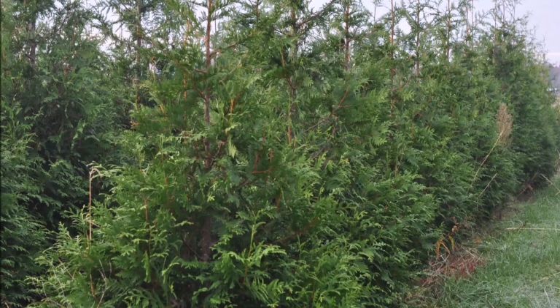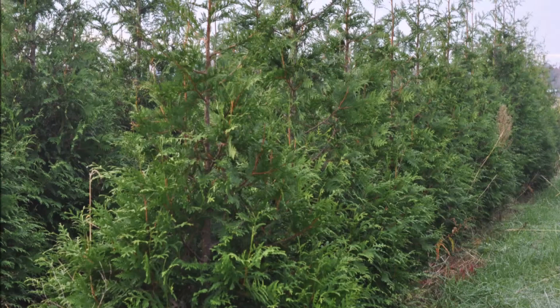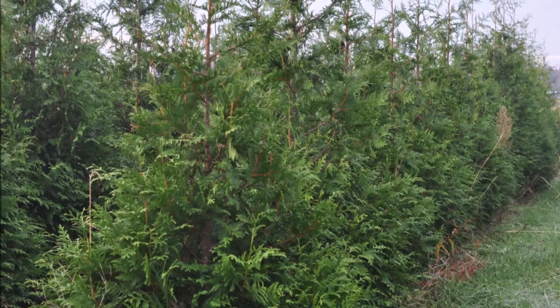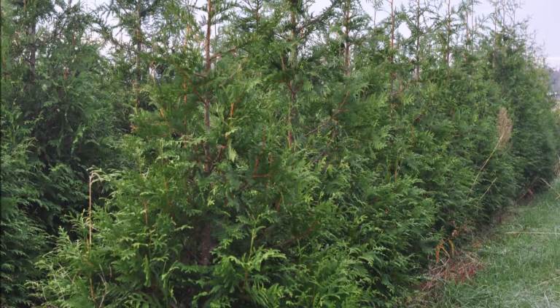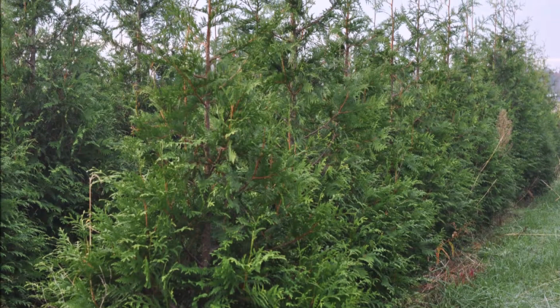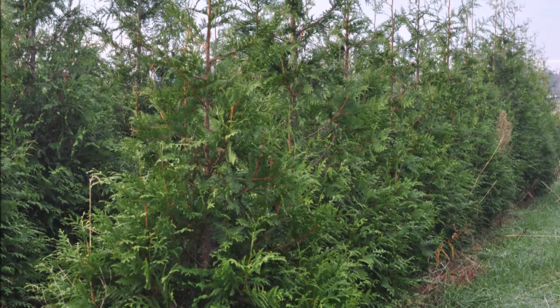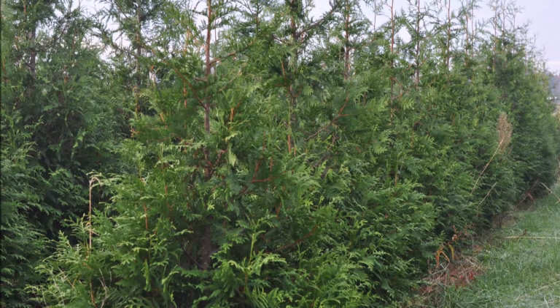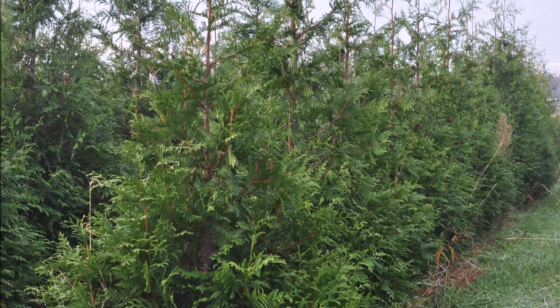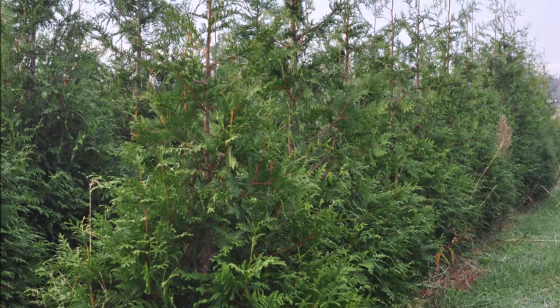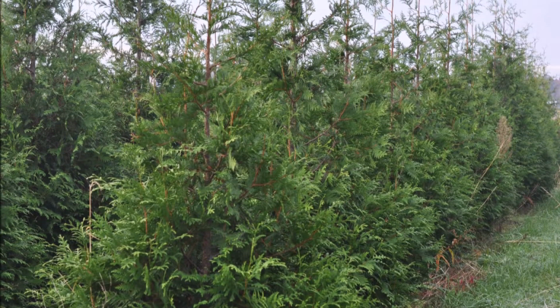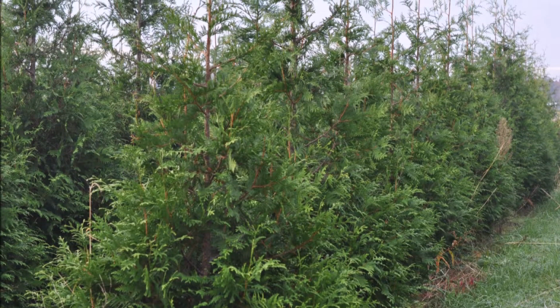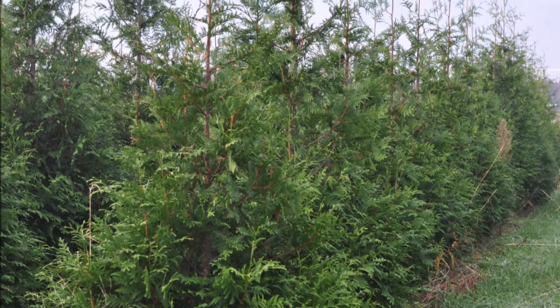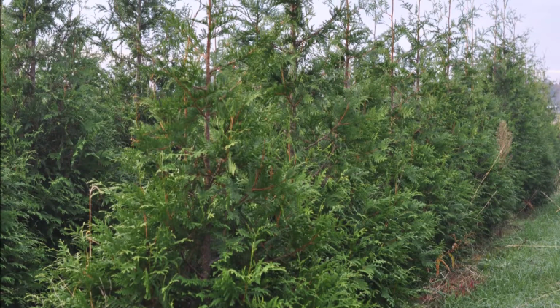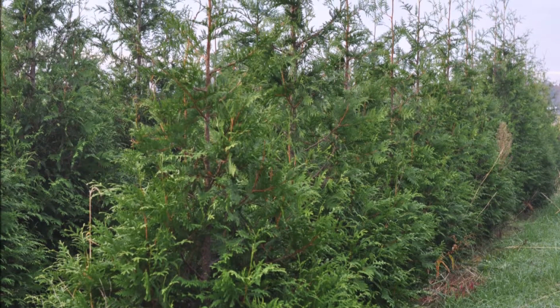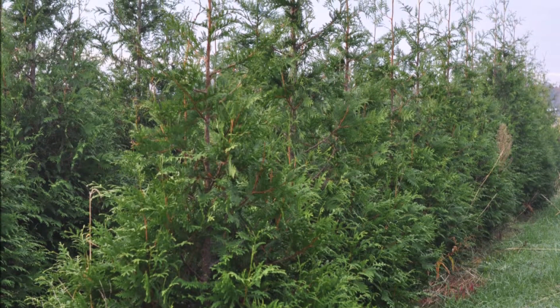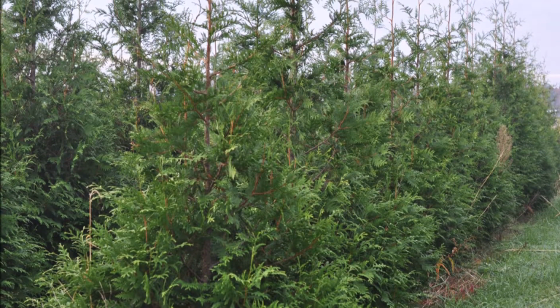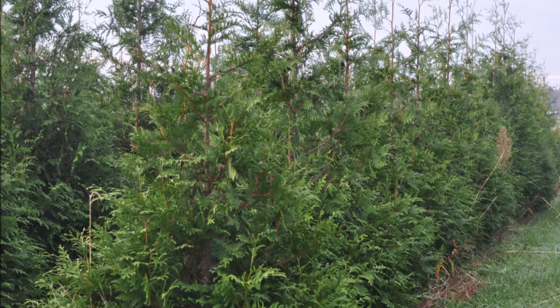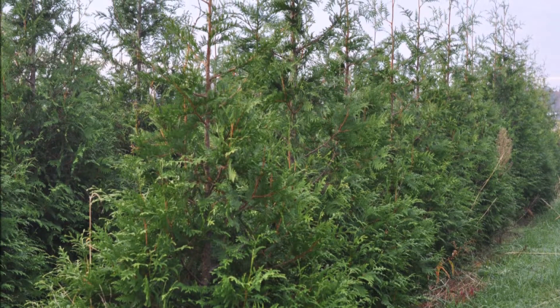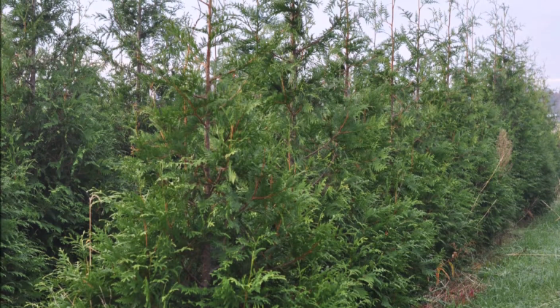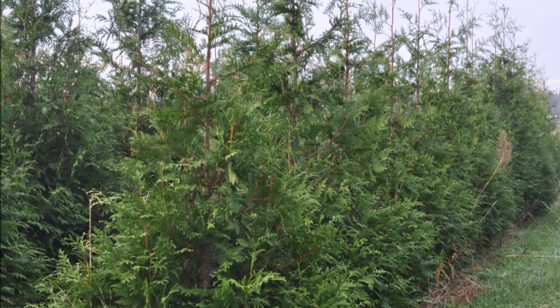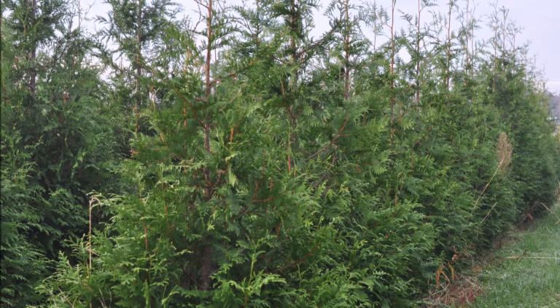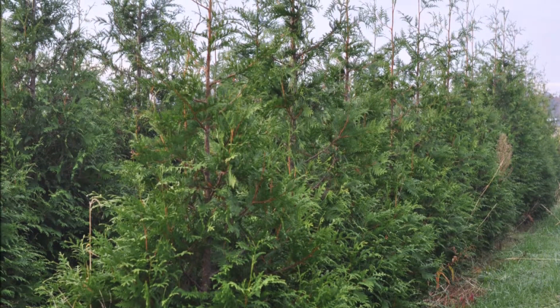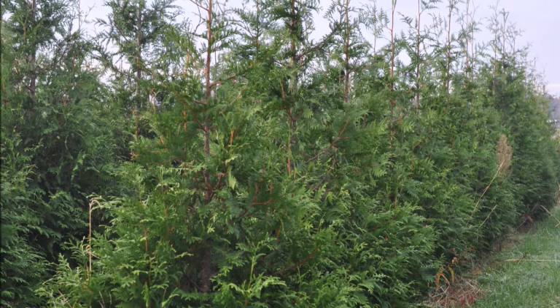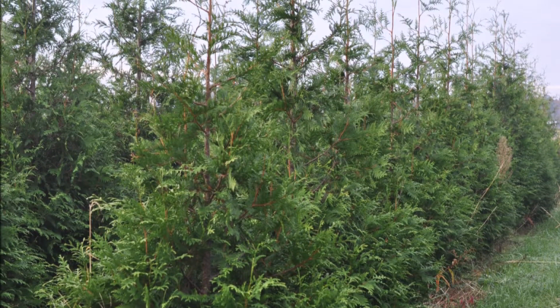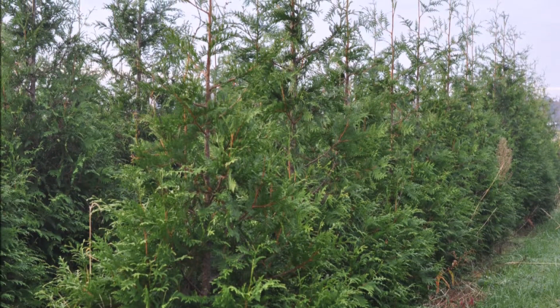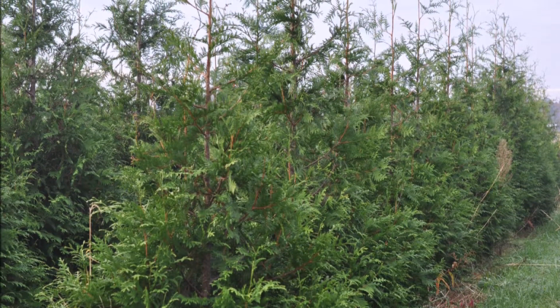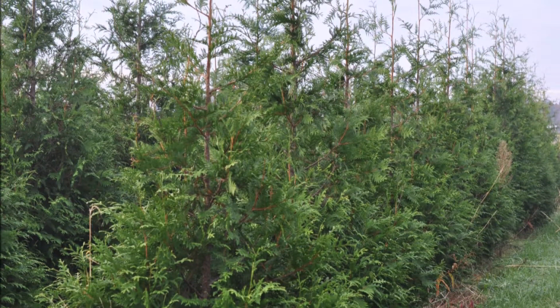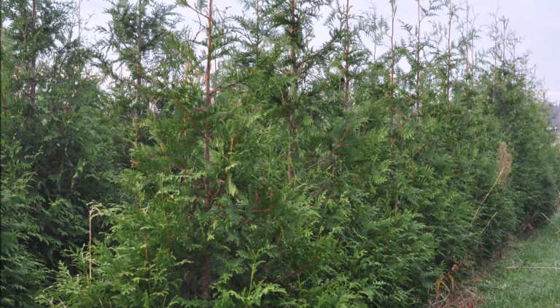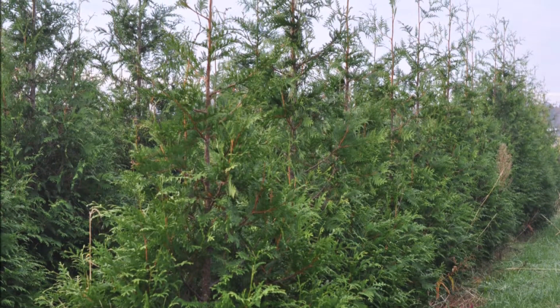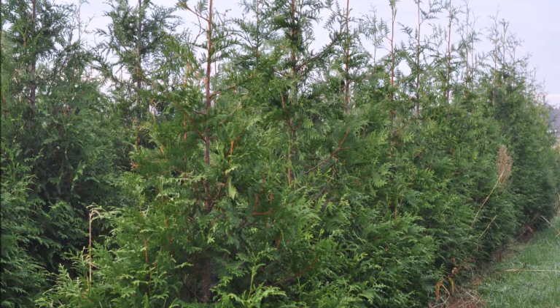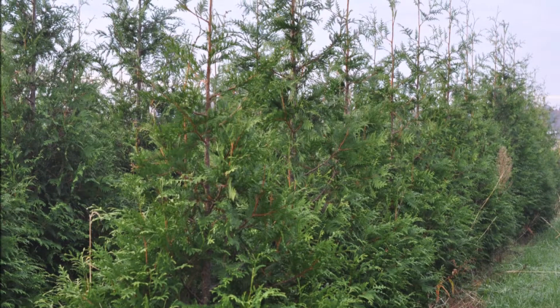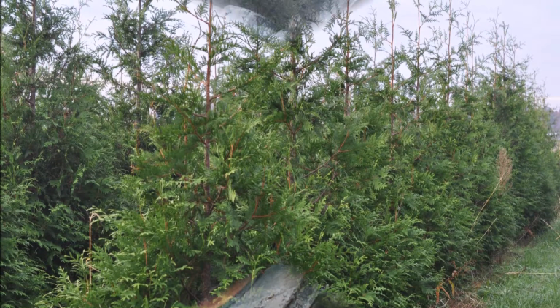Are you looking for some great big green giant arborvitaes but don't have a lot of money to spend on them?